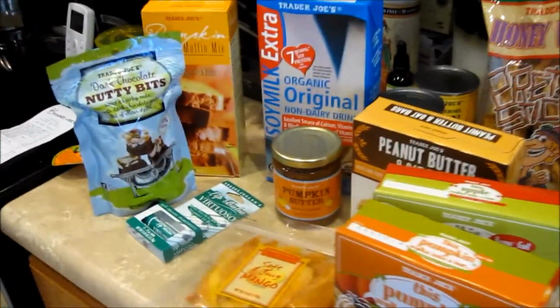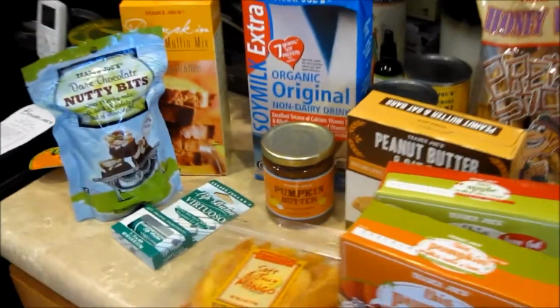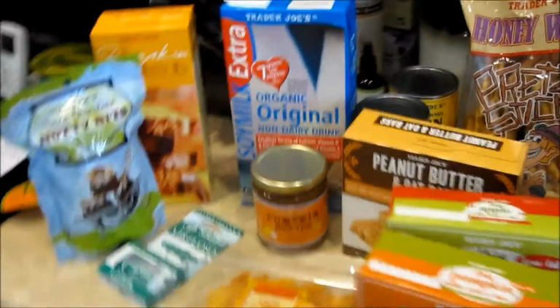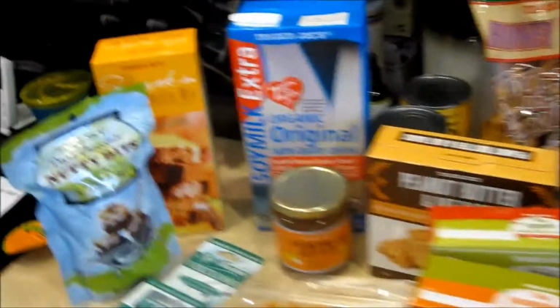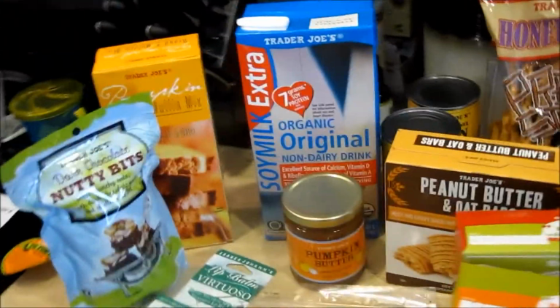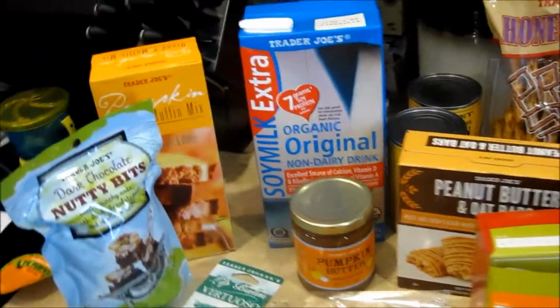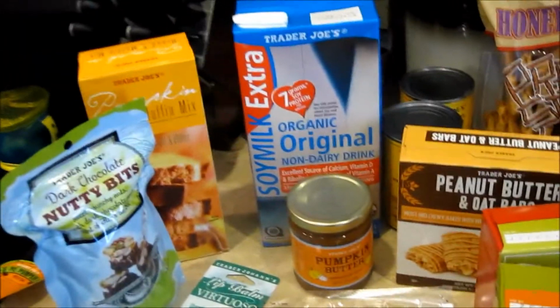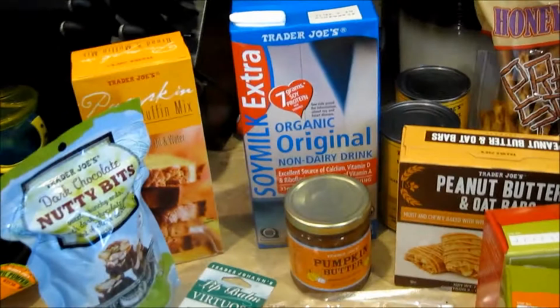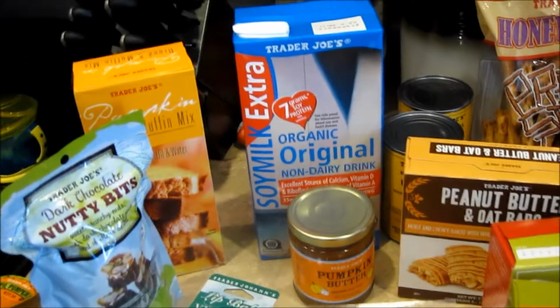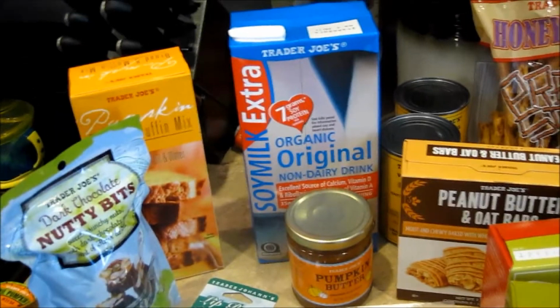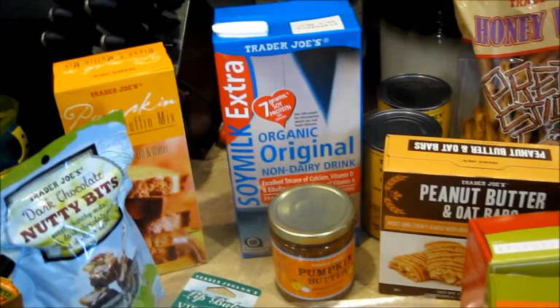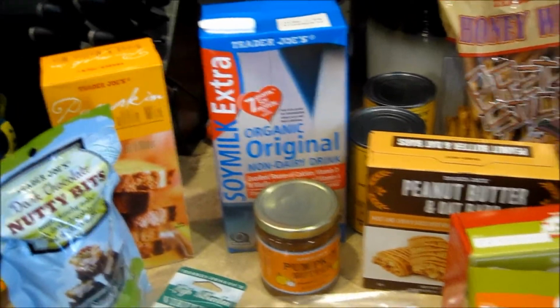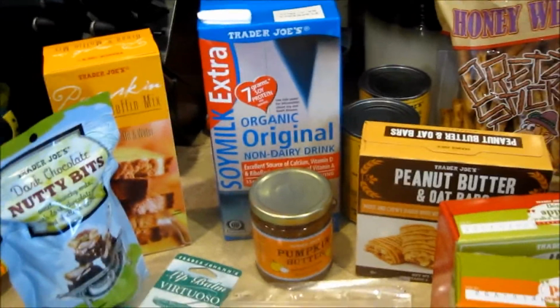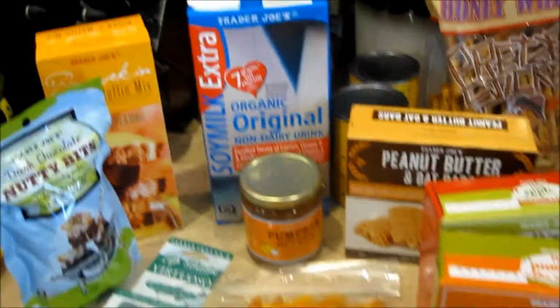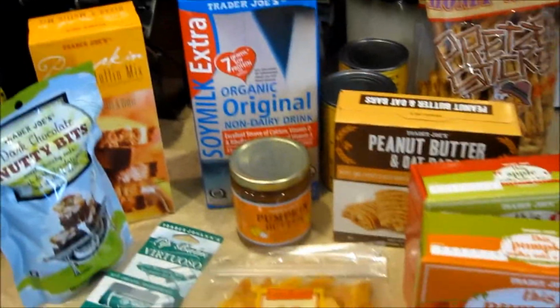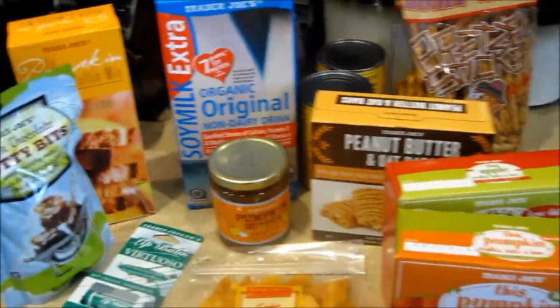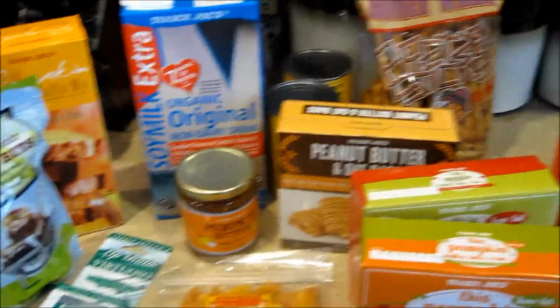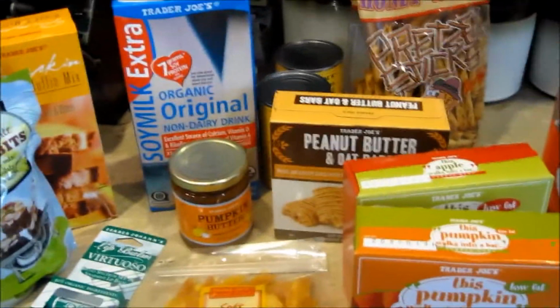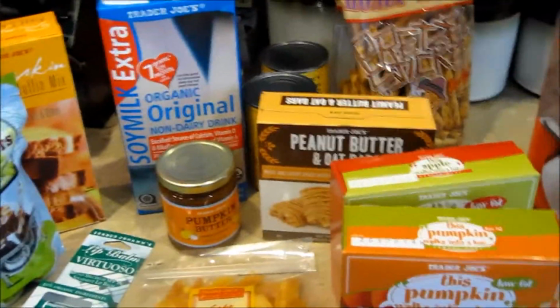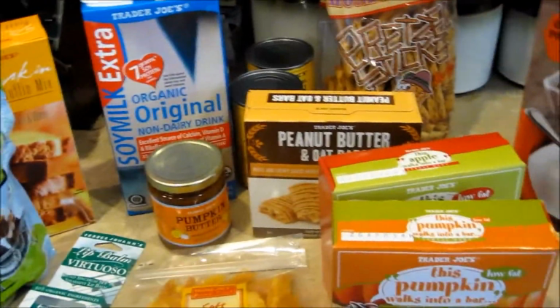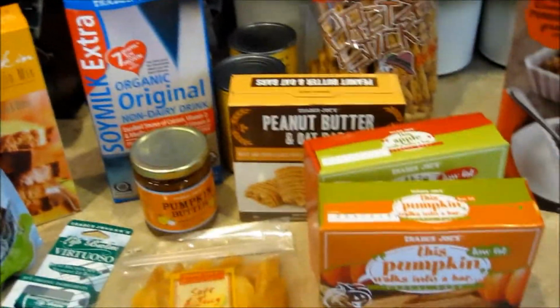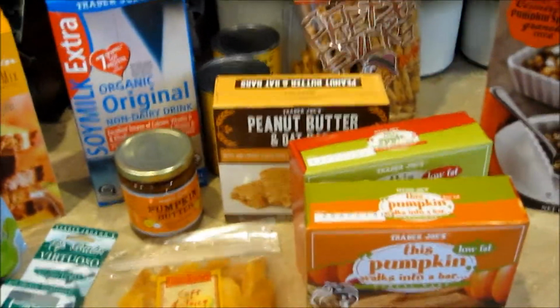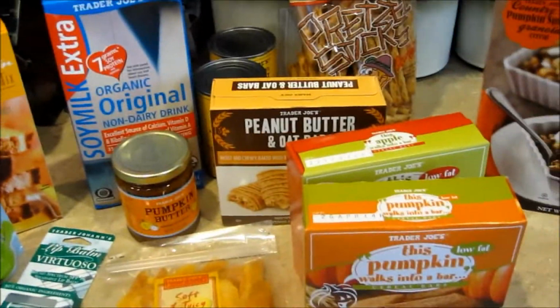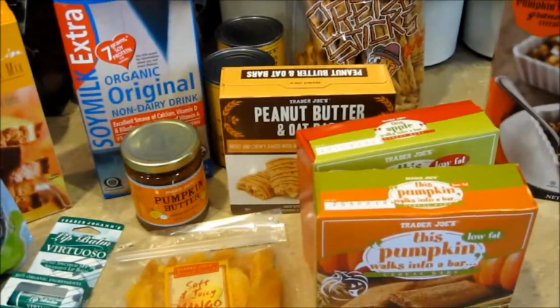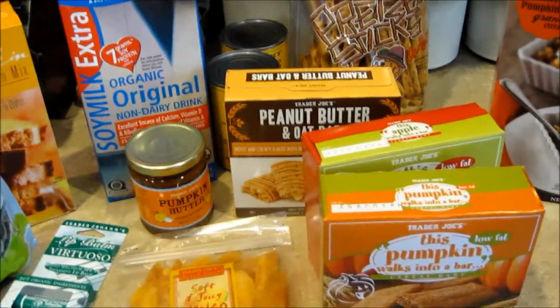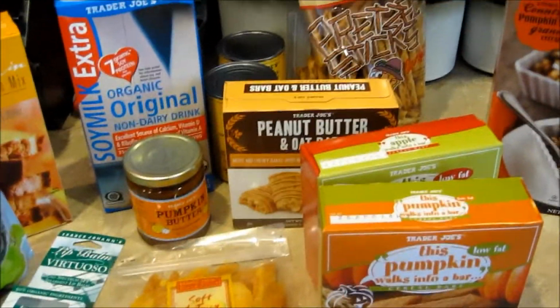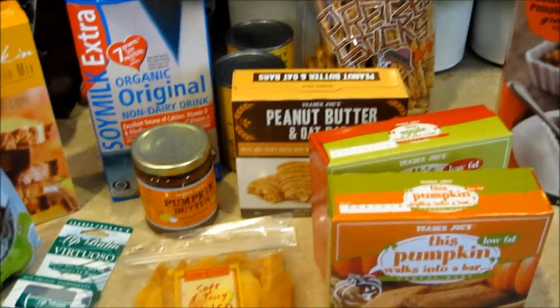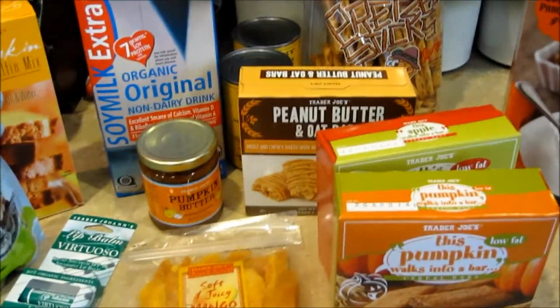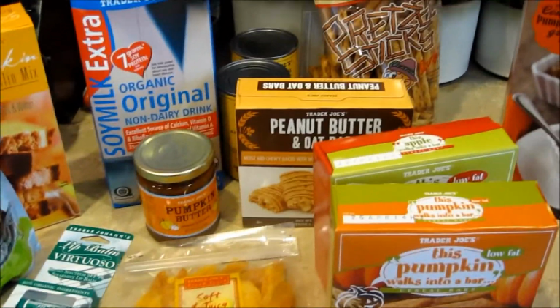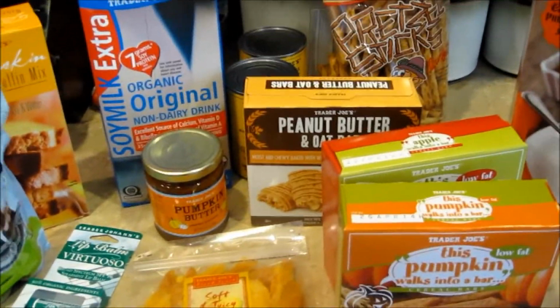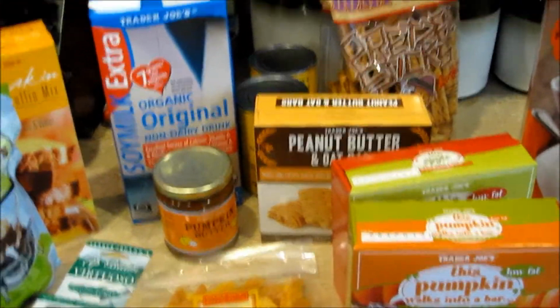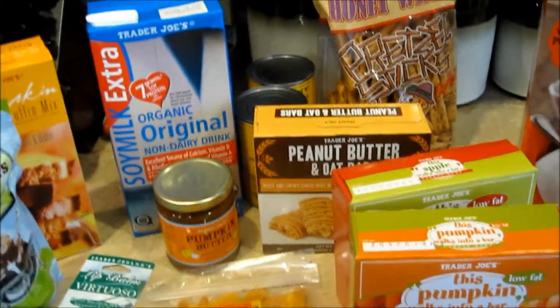So there's our haul today. Our total, I think, was $31 — pretty good for everything we got. Thanks for watching.